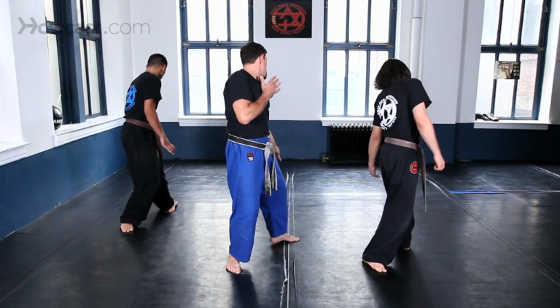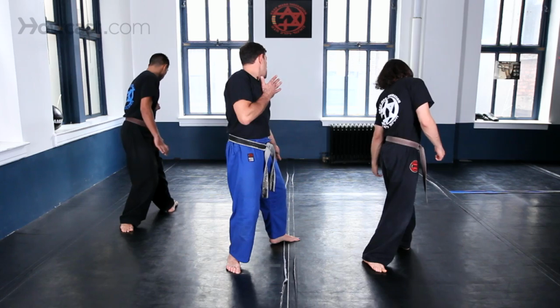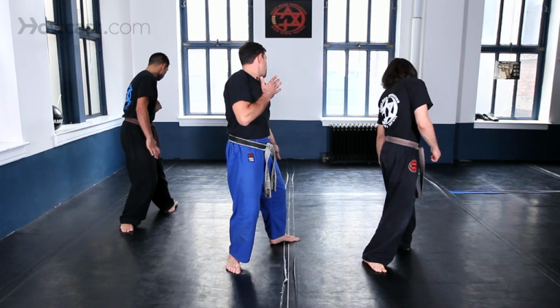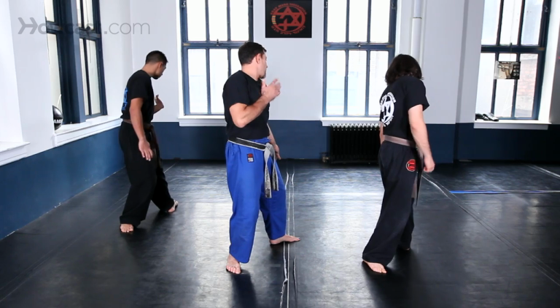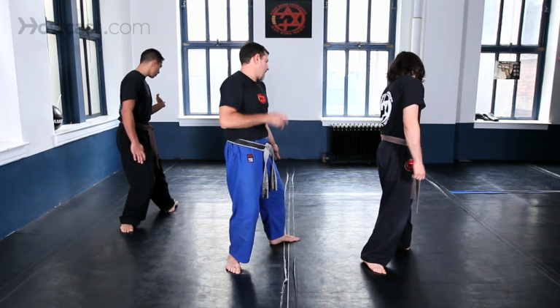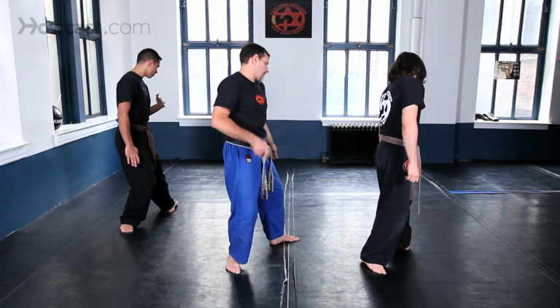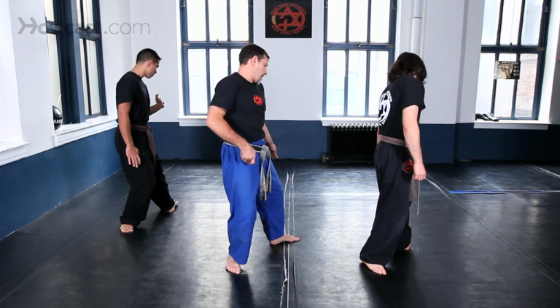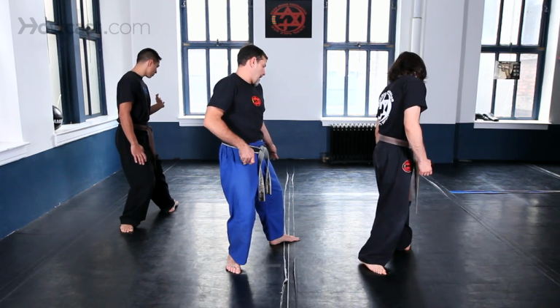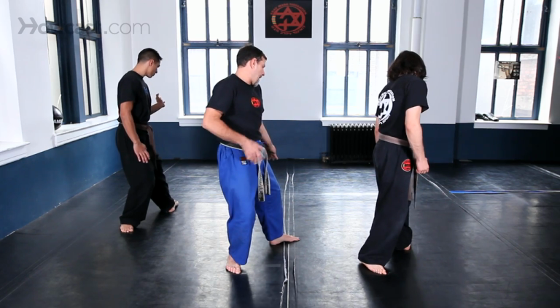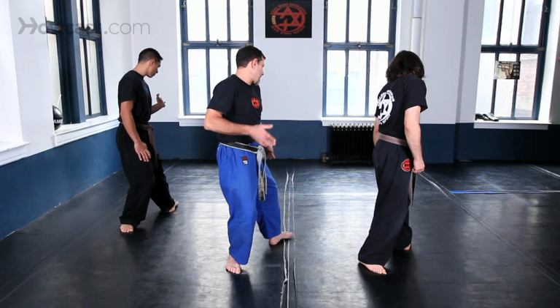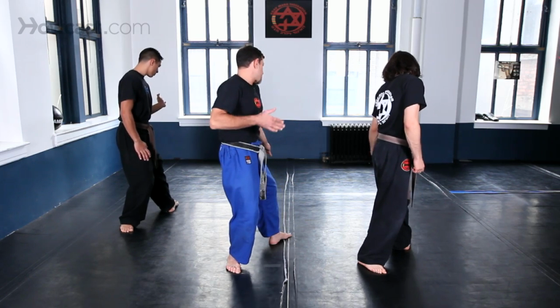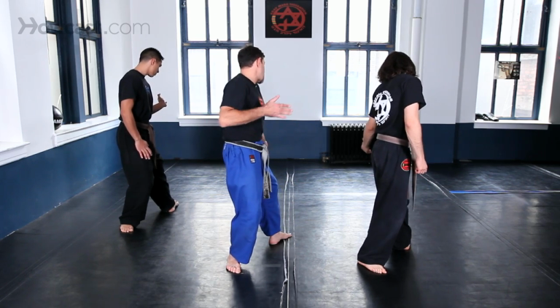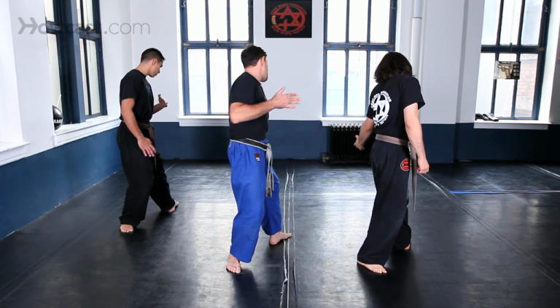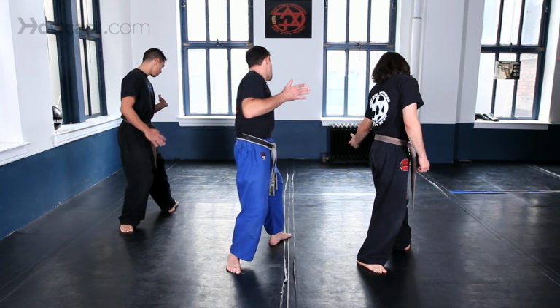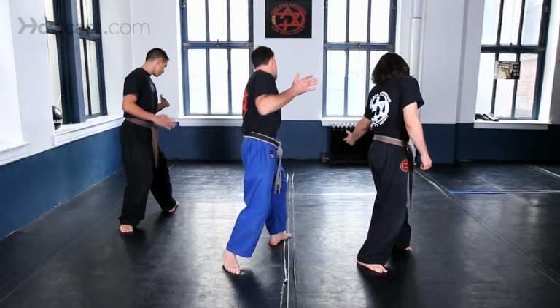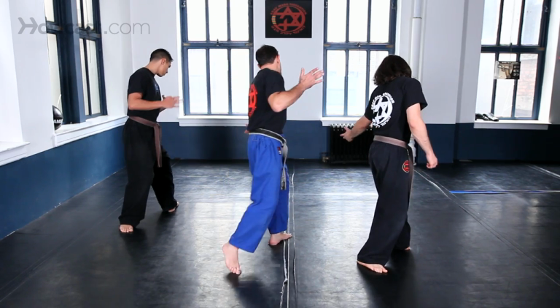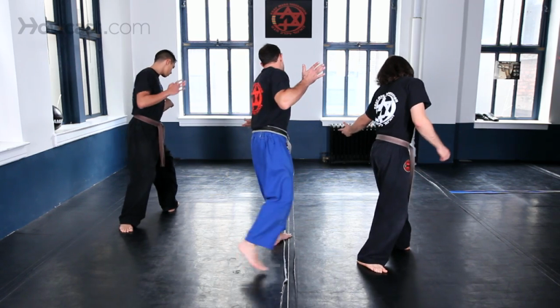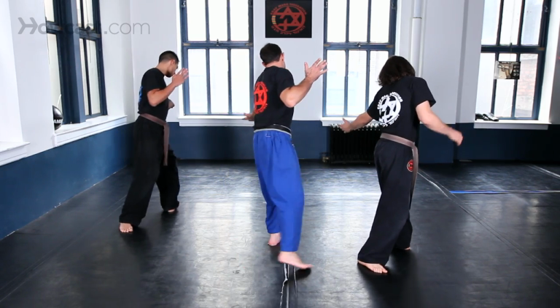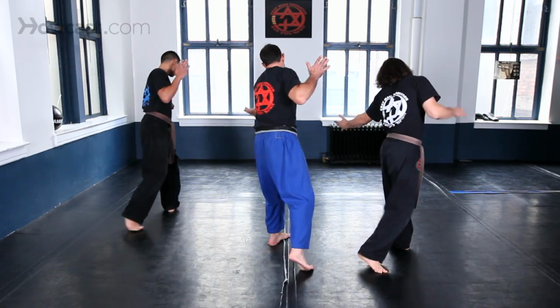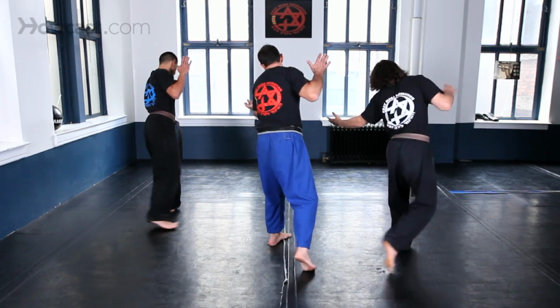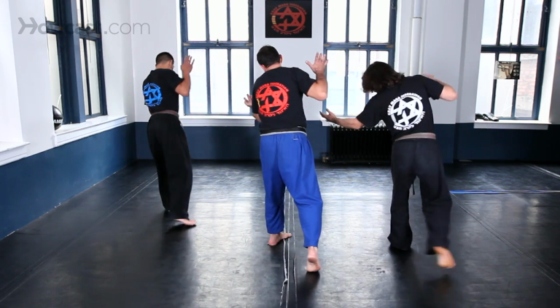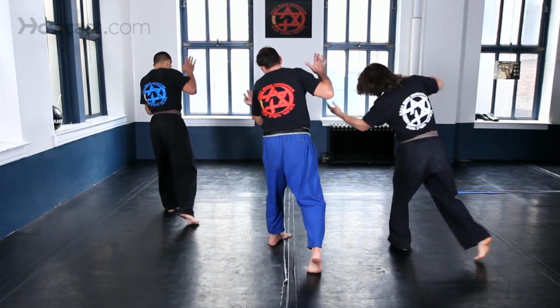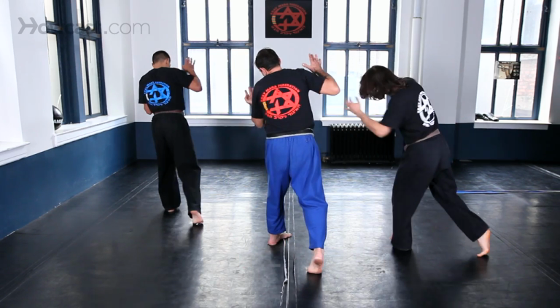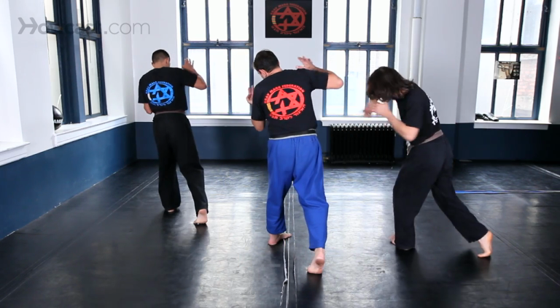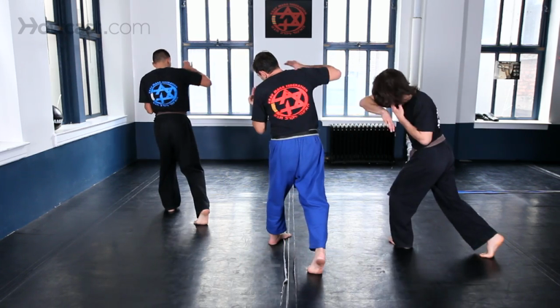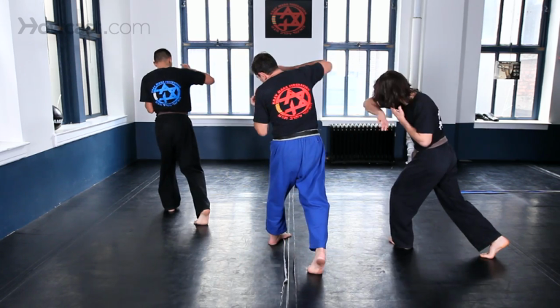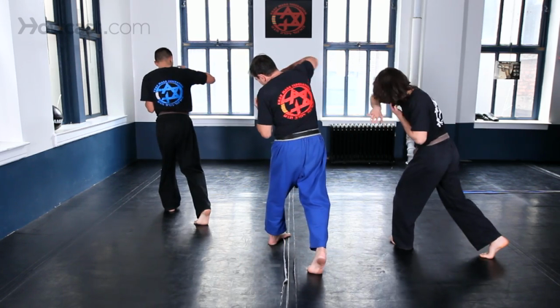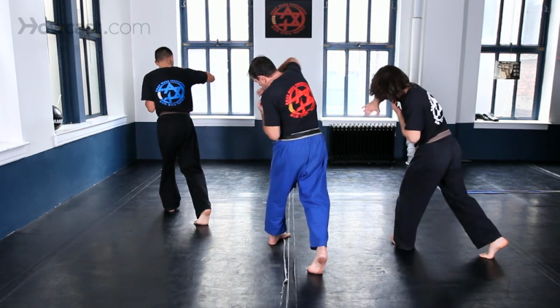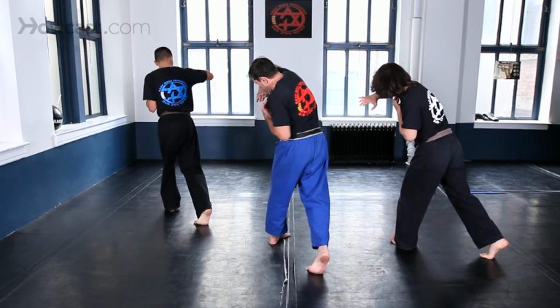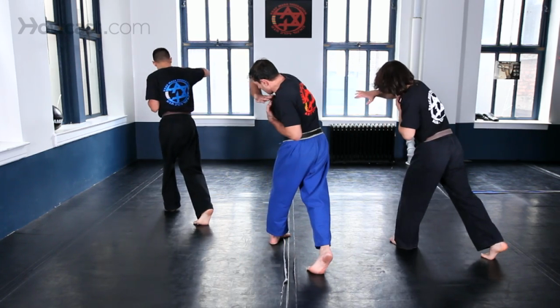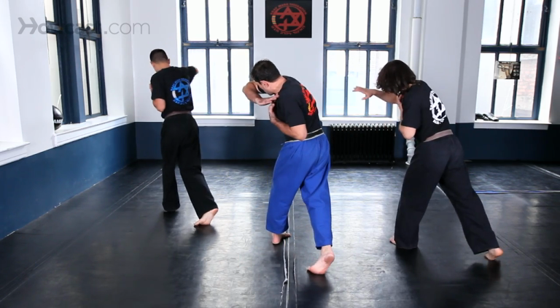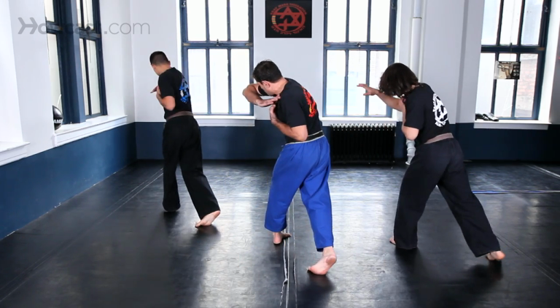From here, add a step and pivot, then grab his hand and elbow.